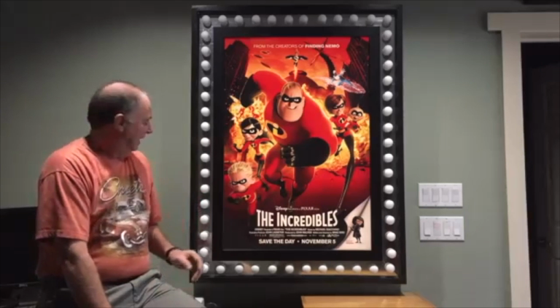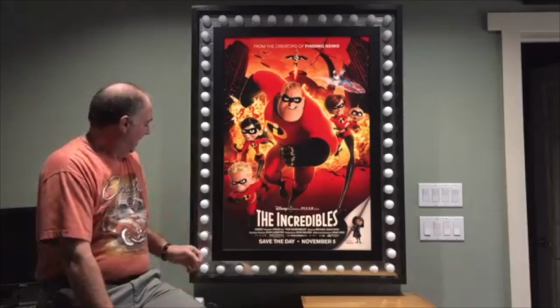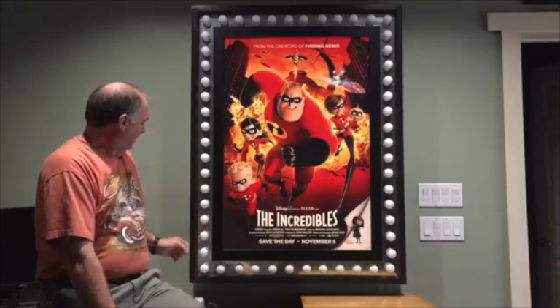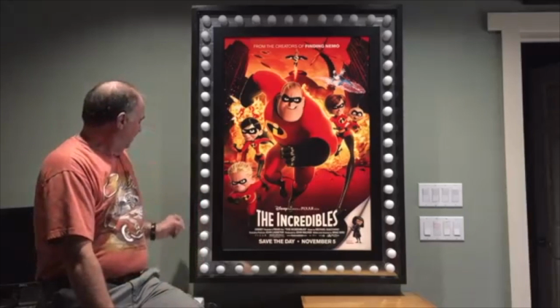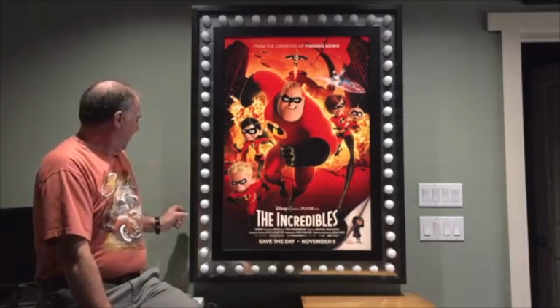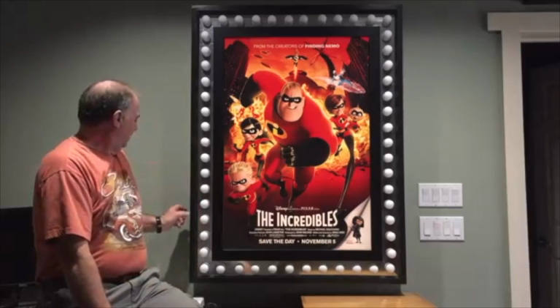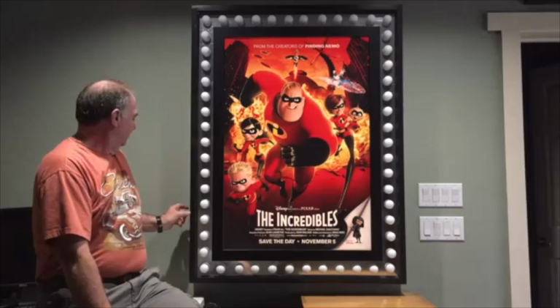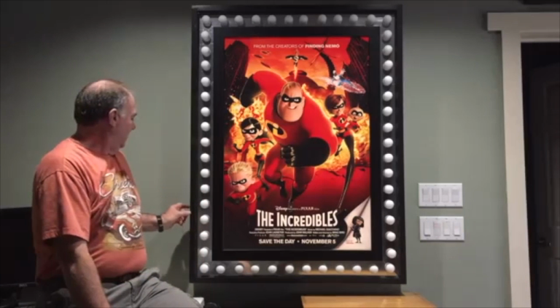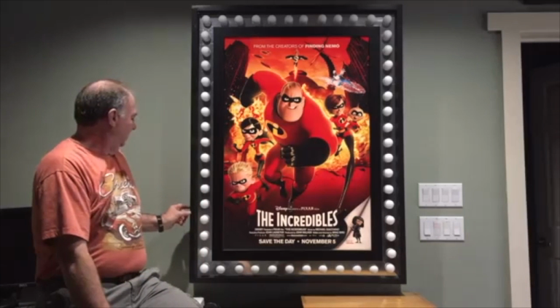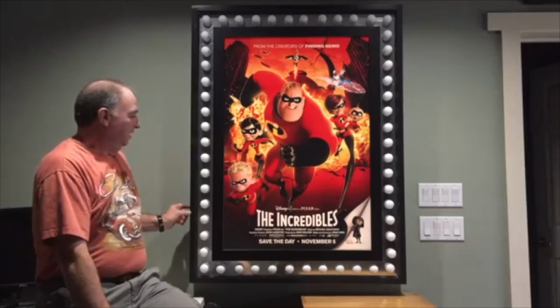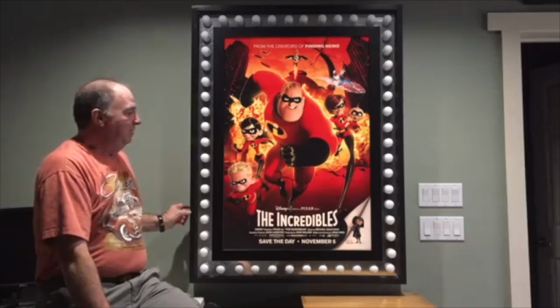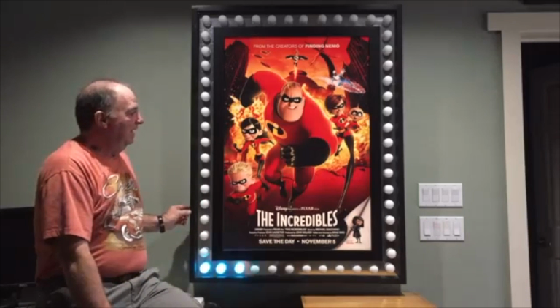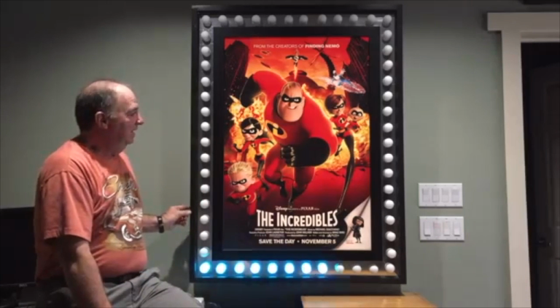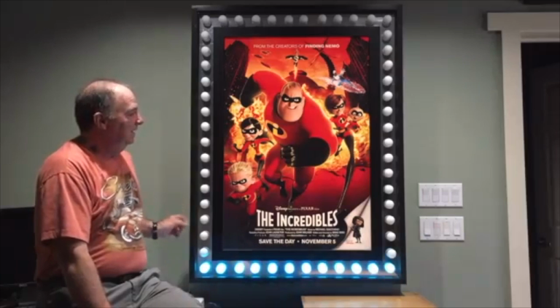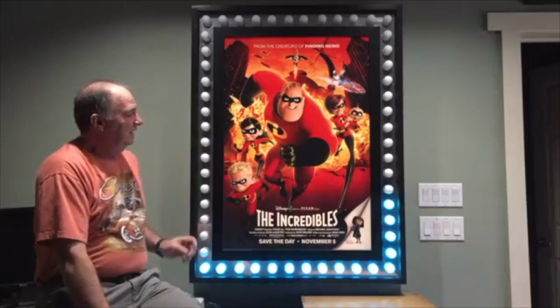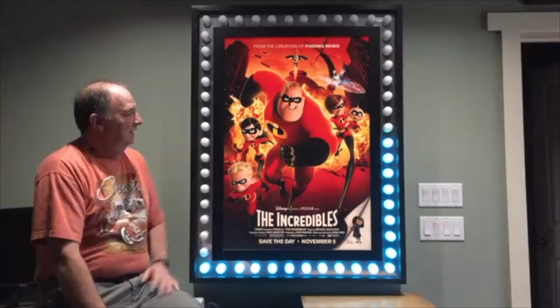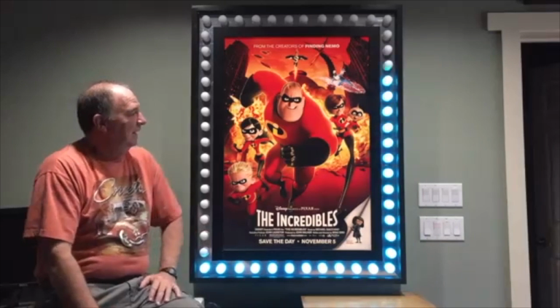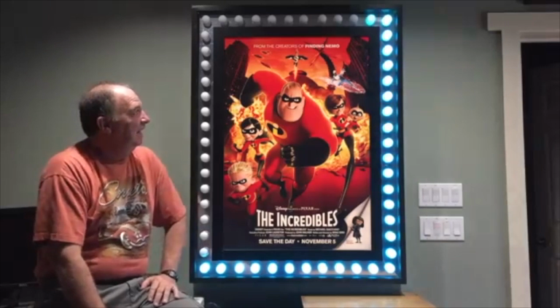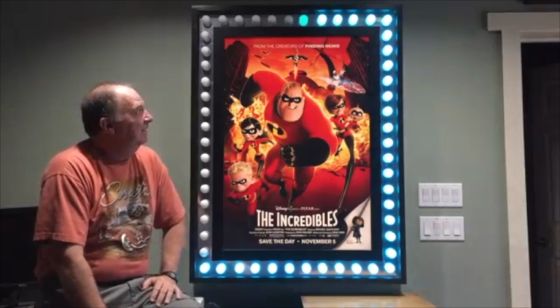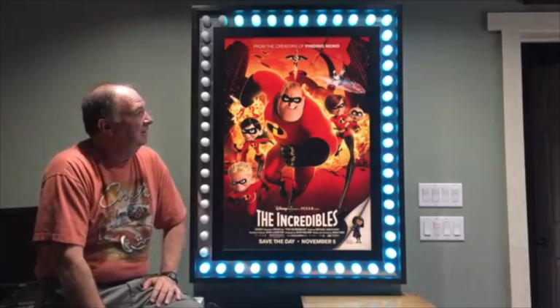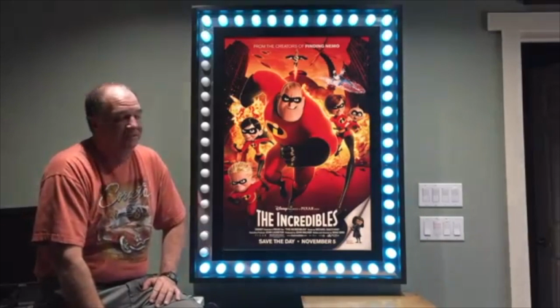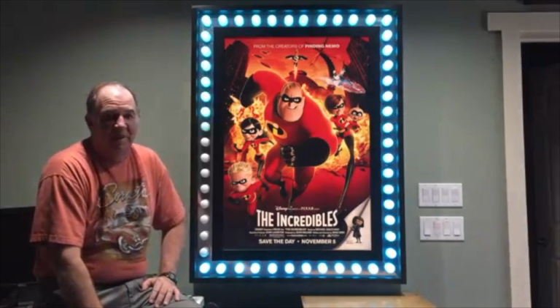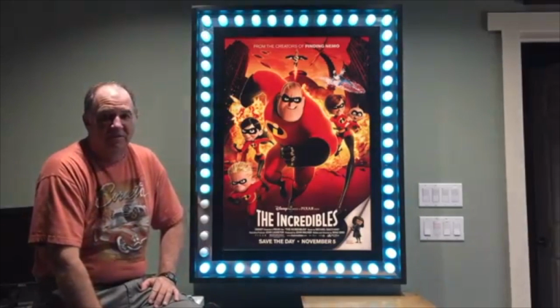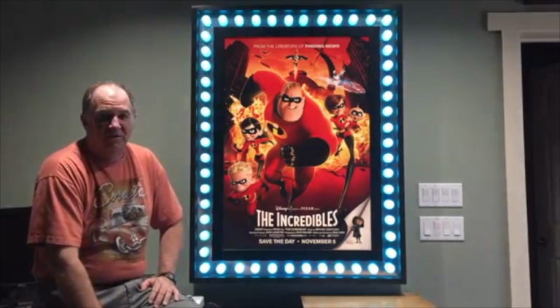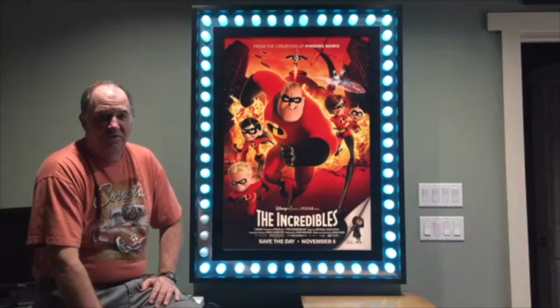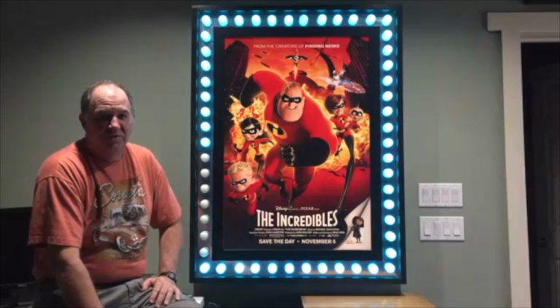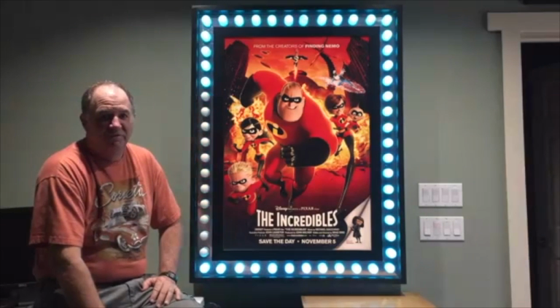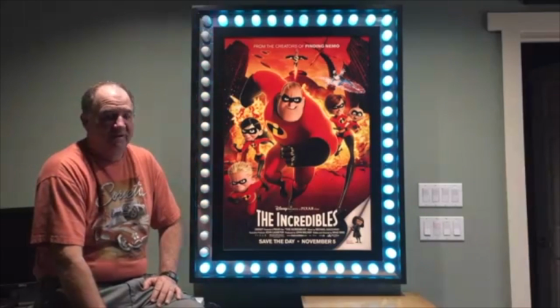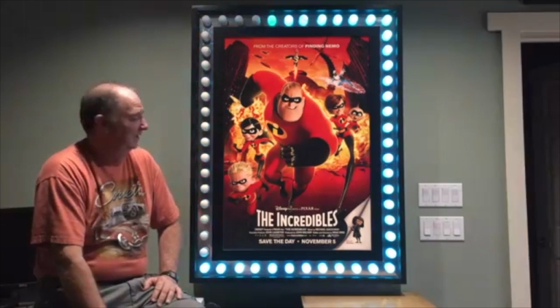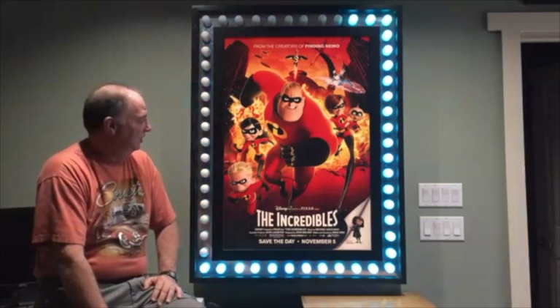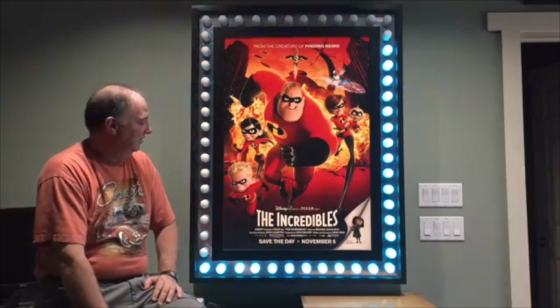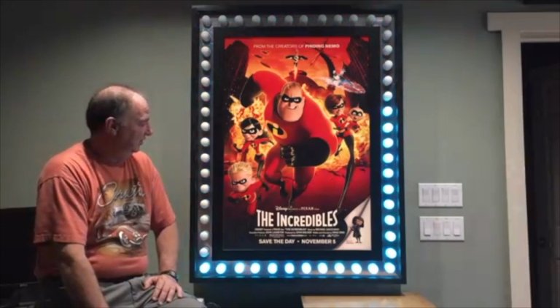I have a little panel on the side, a little keypad, and the different buttons do different chases.